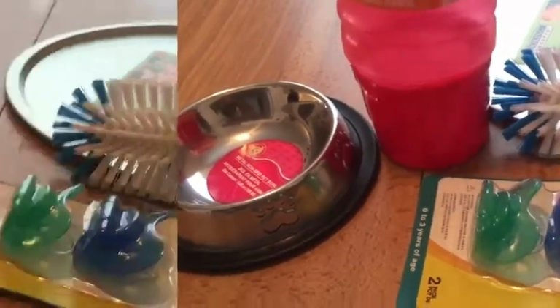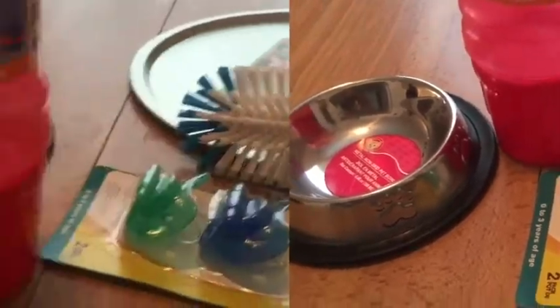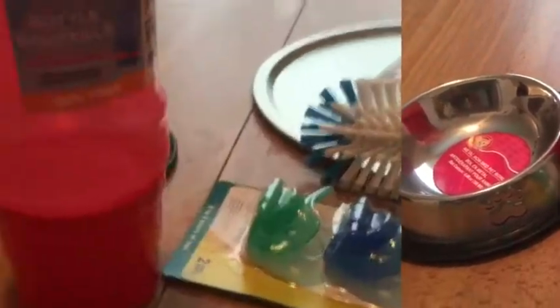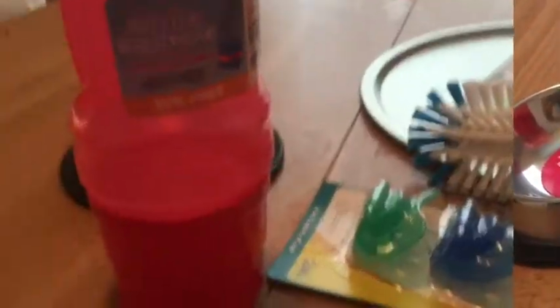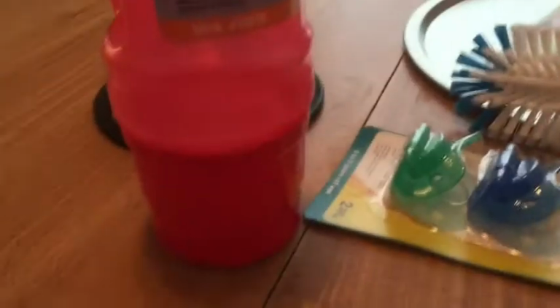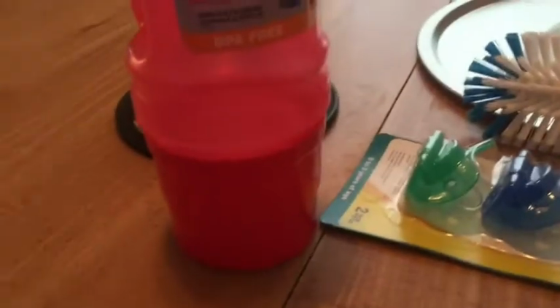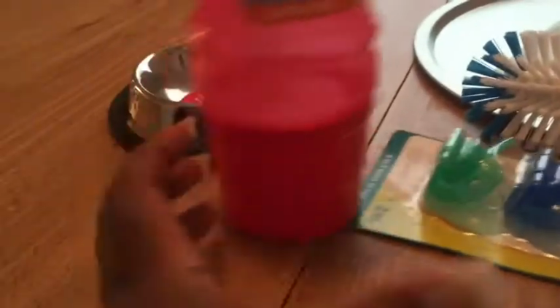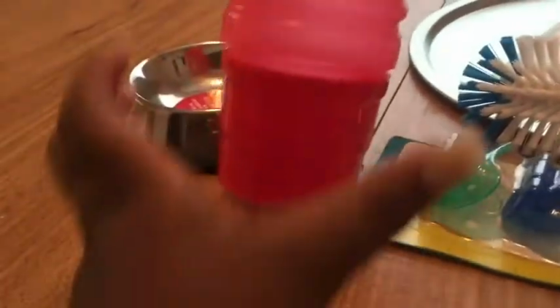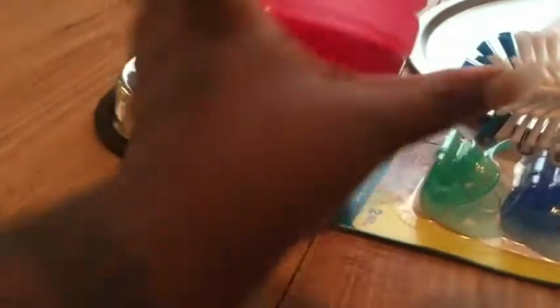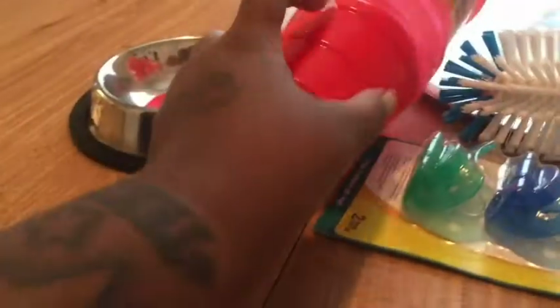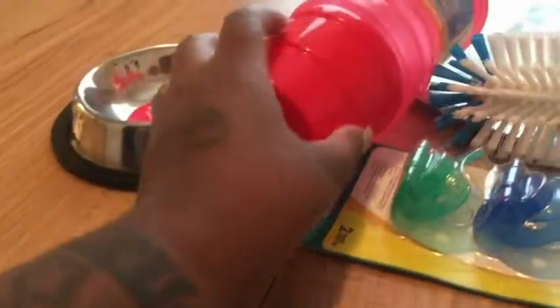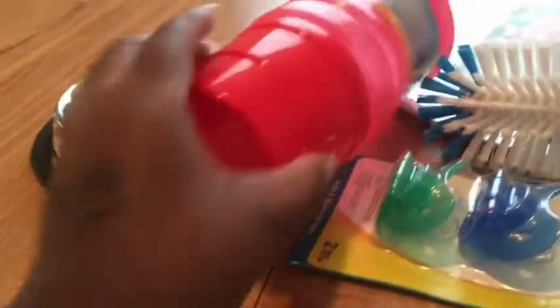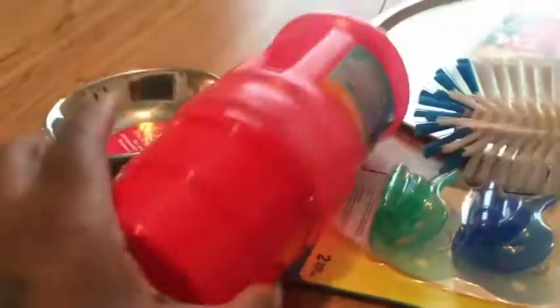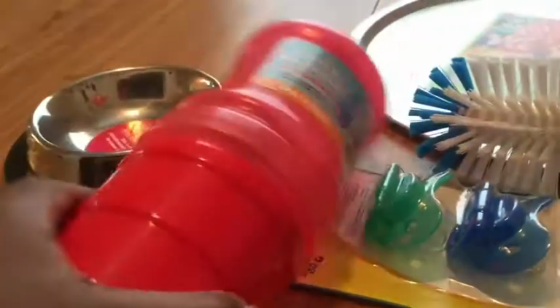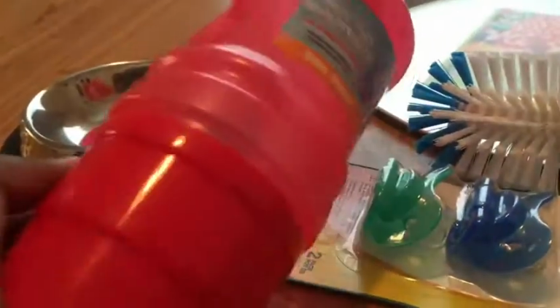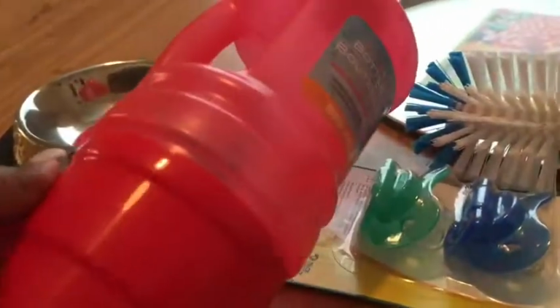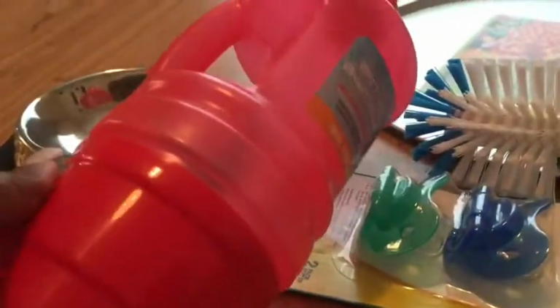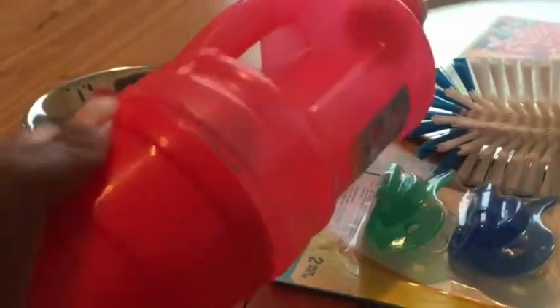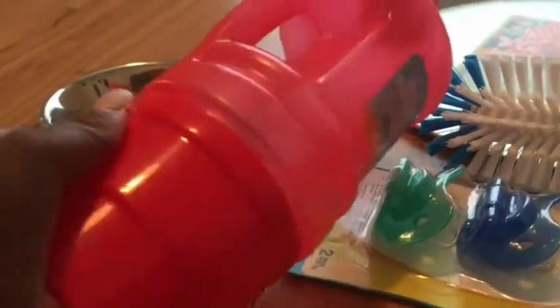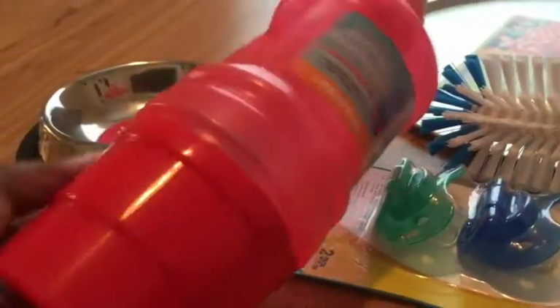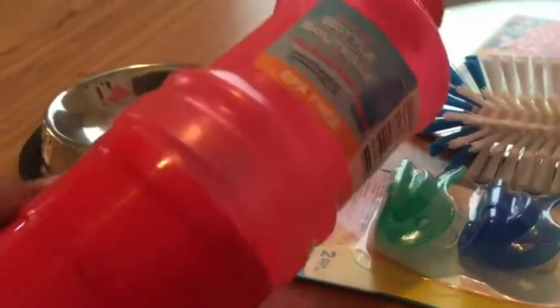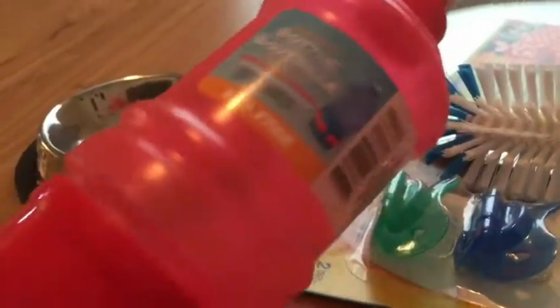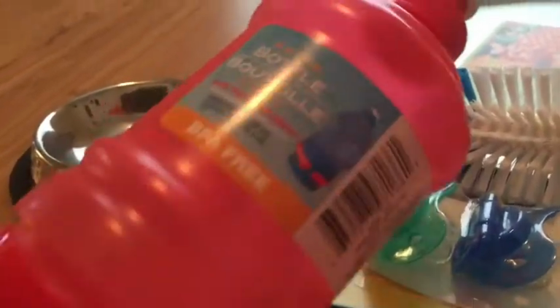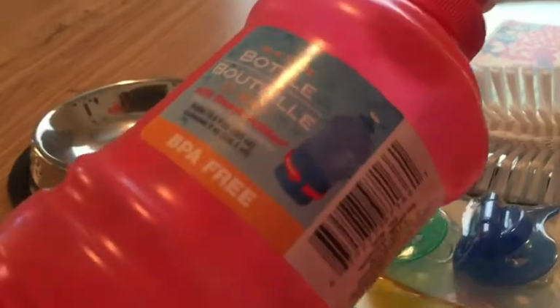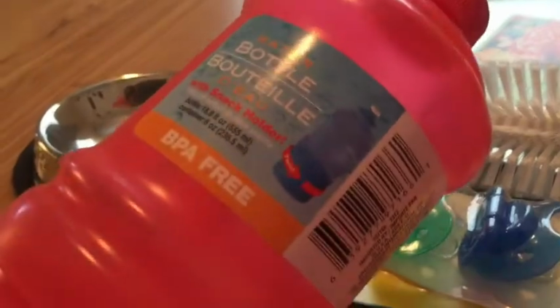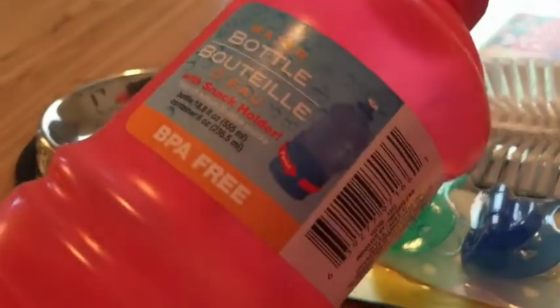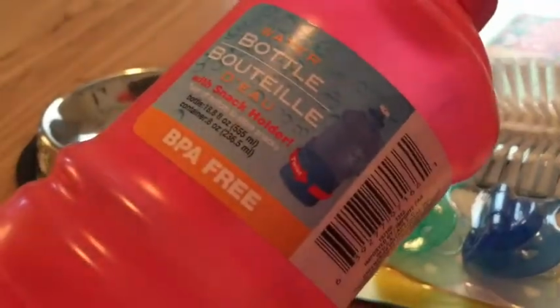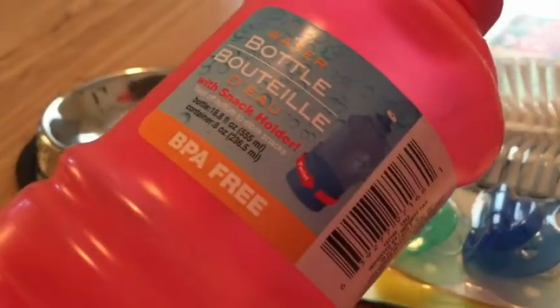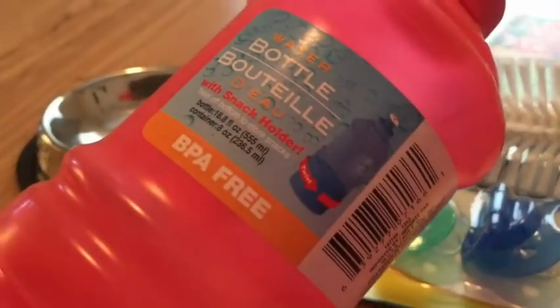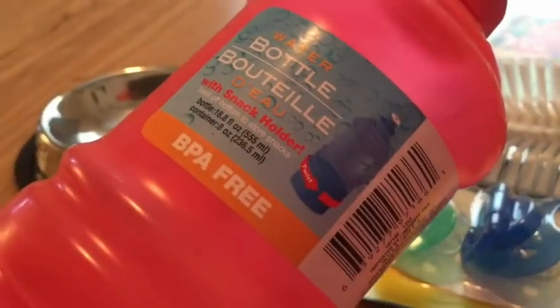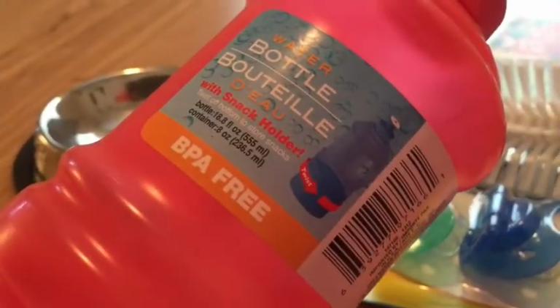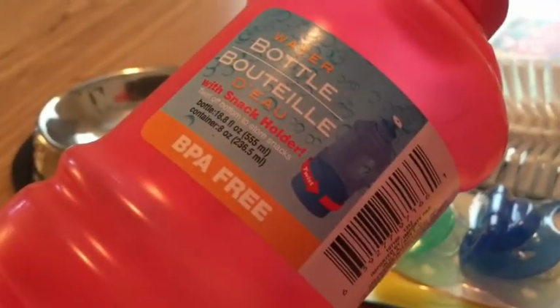I just wanted to show you guys that this at the bottom — you can twist it off and it becomes a holder for your snacks.